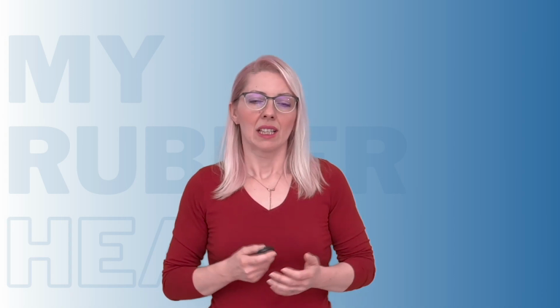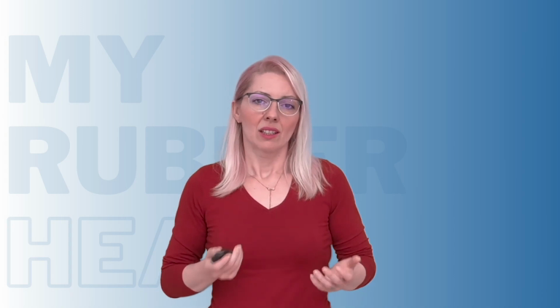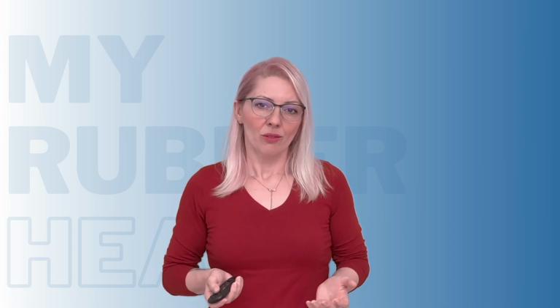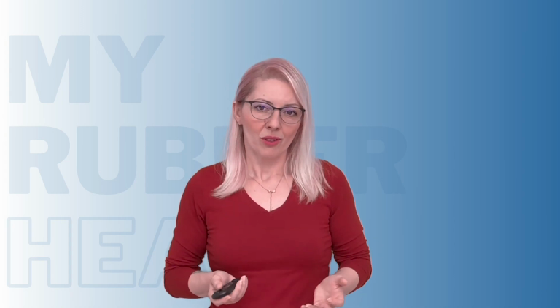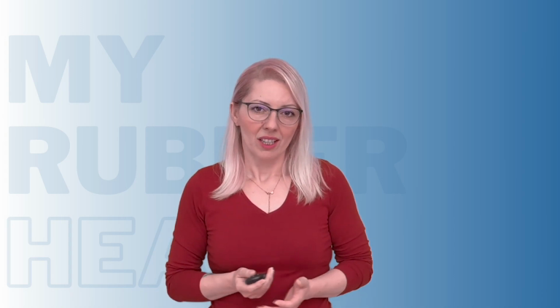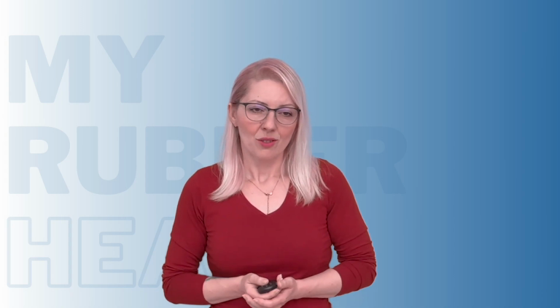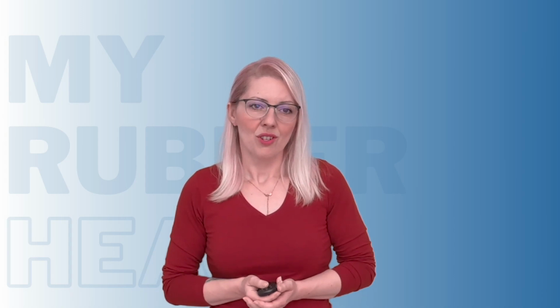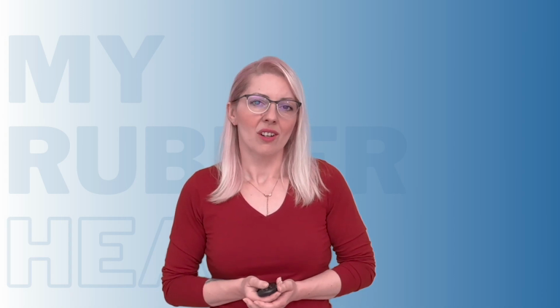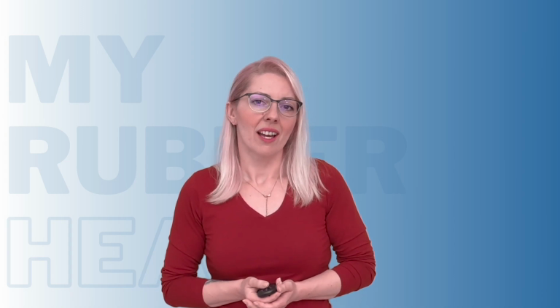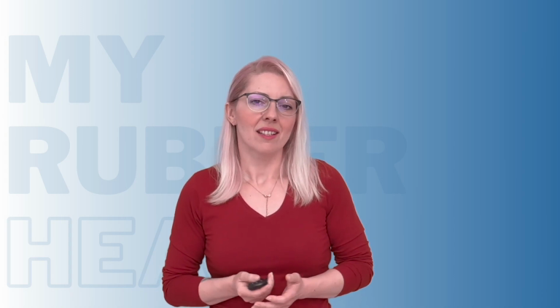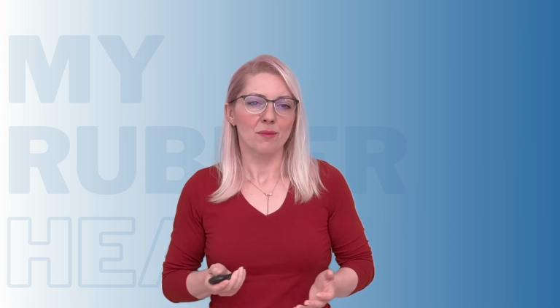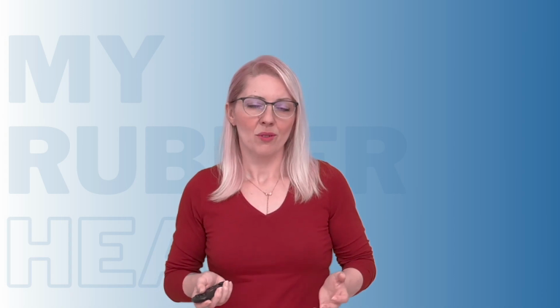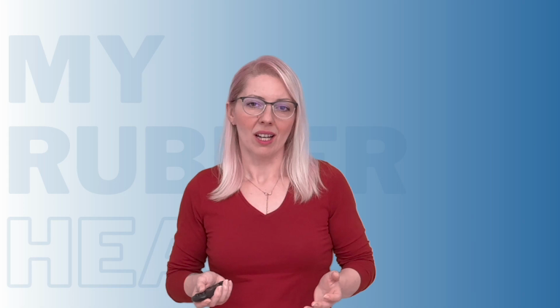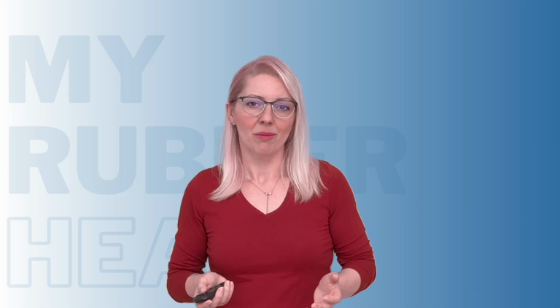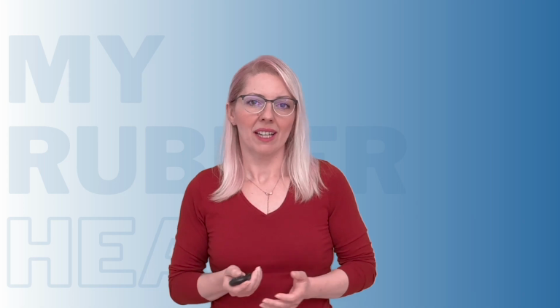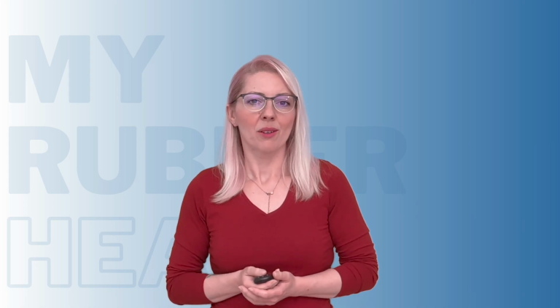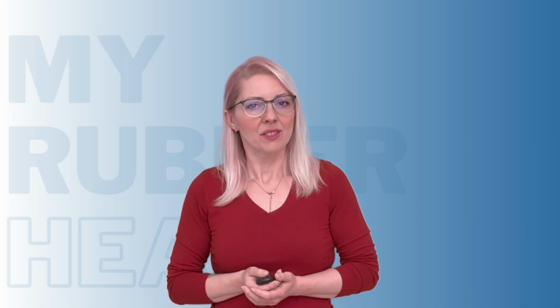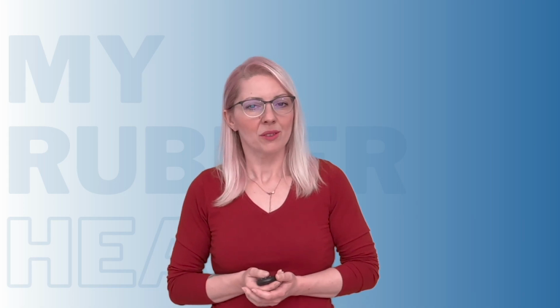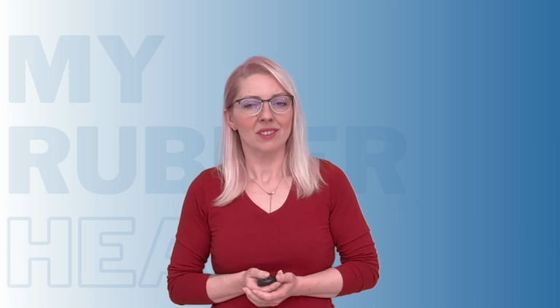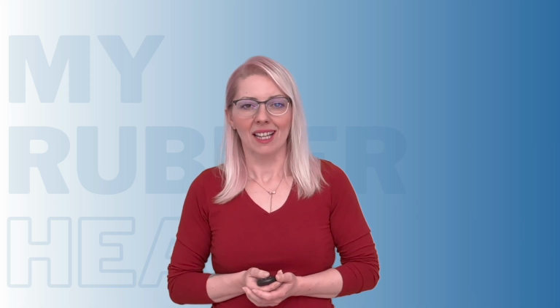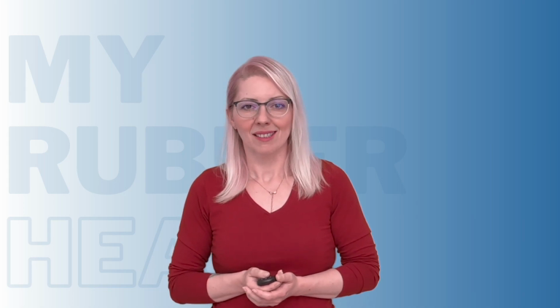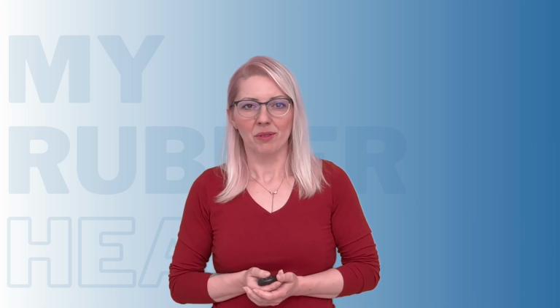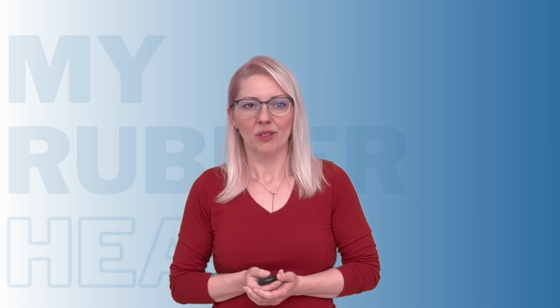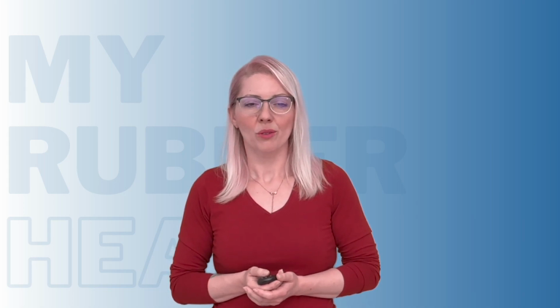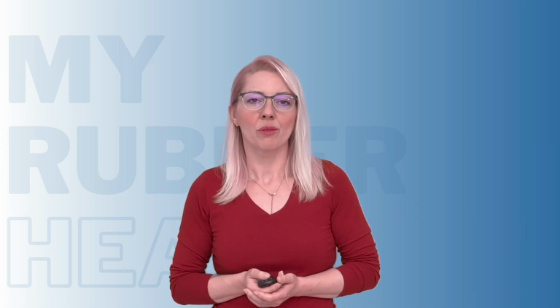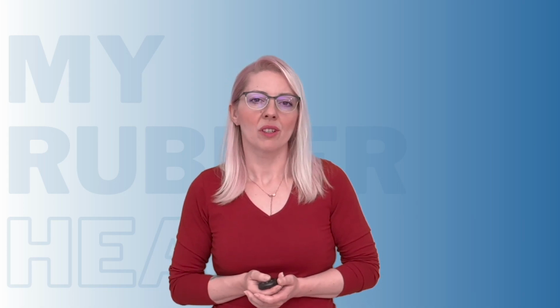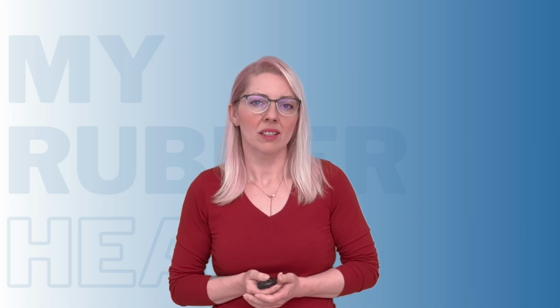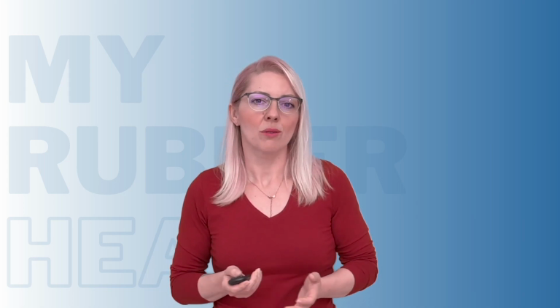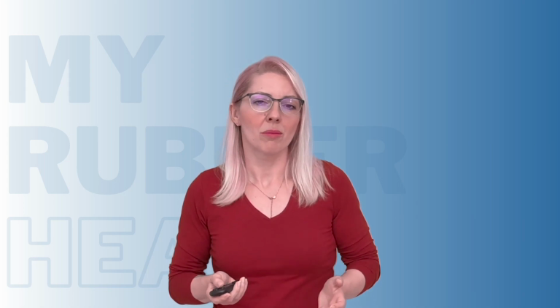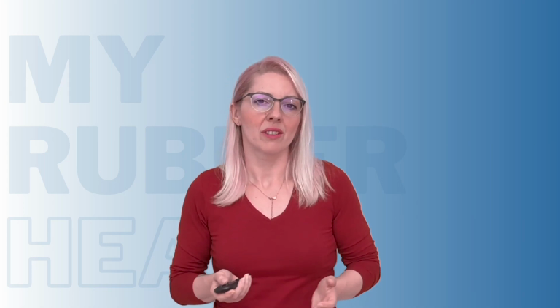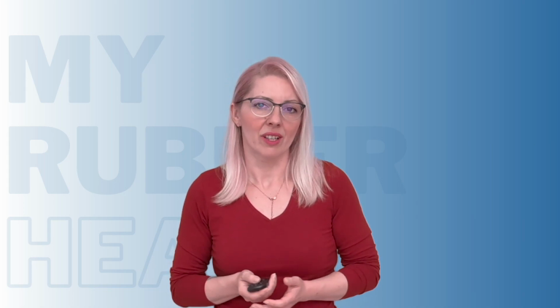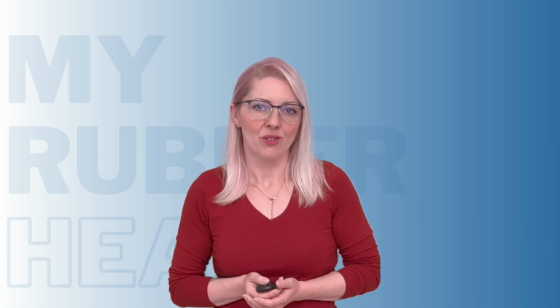Don't forget to share, like, and subscribe, and I will see you on the next episode for another rubber adventure!